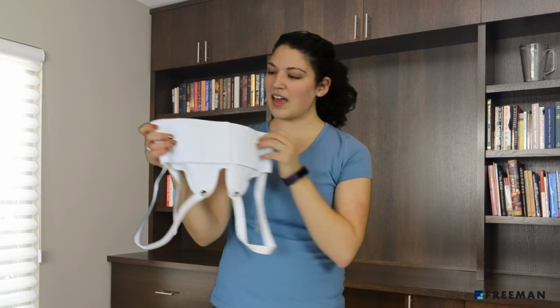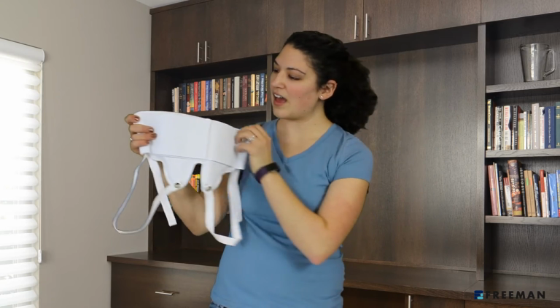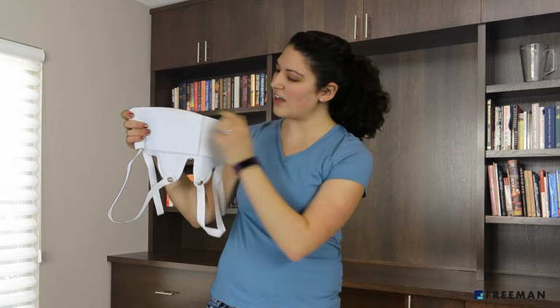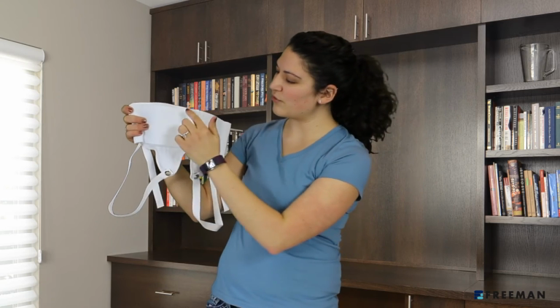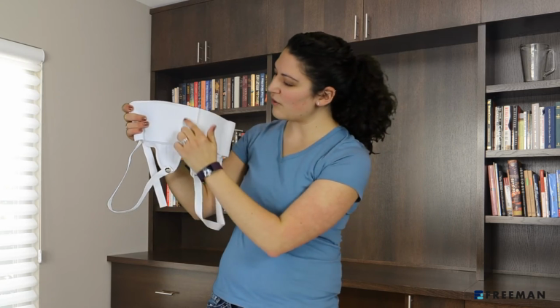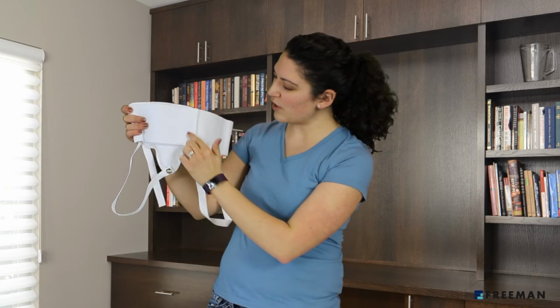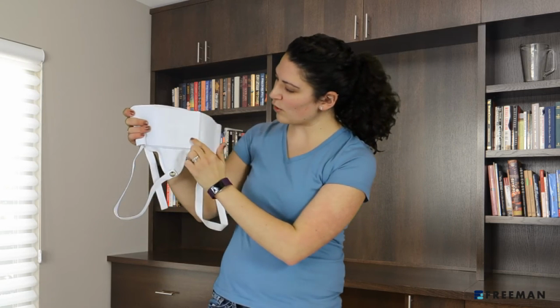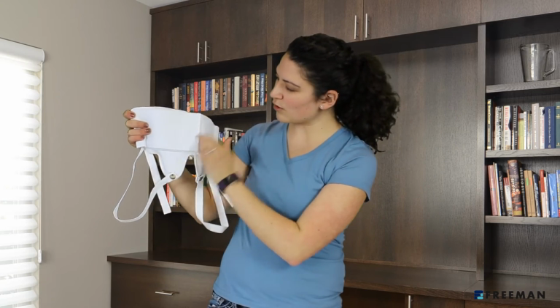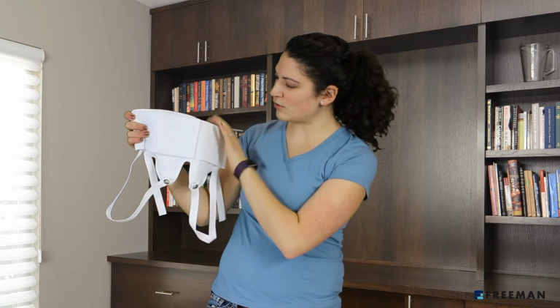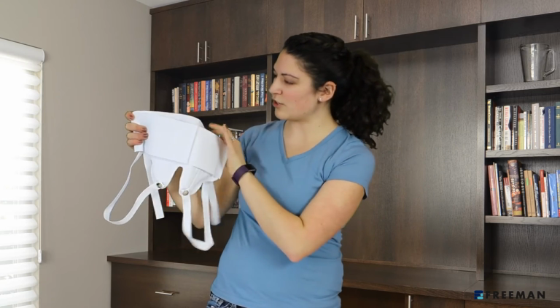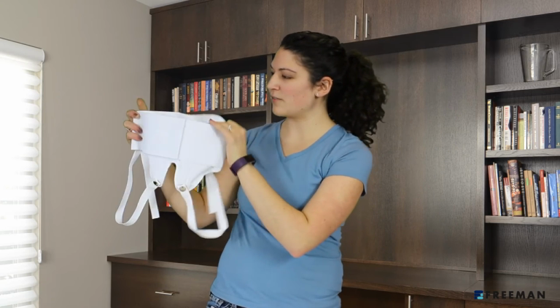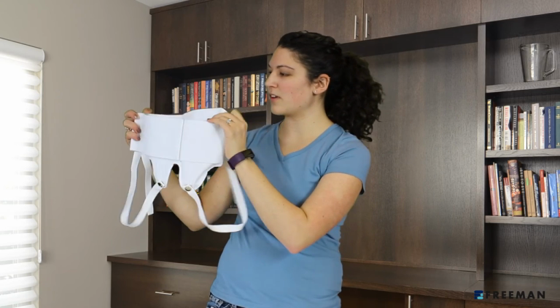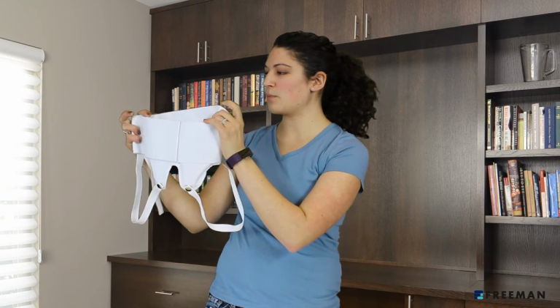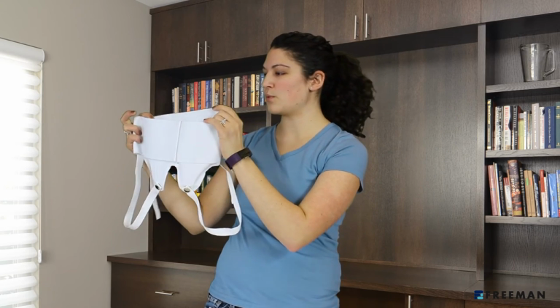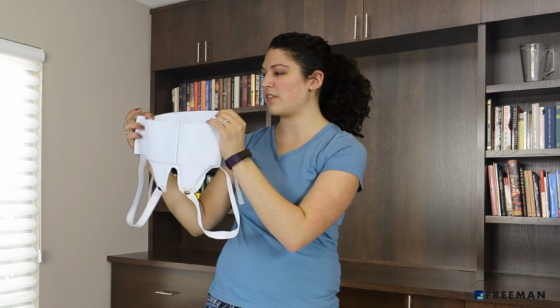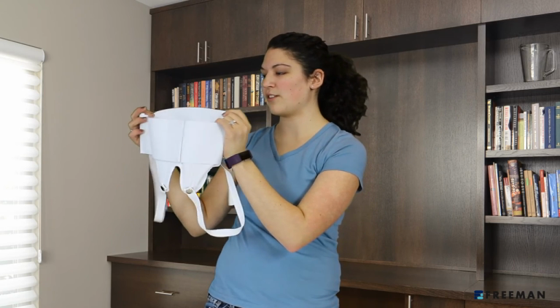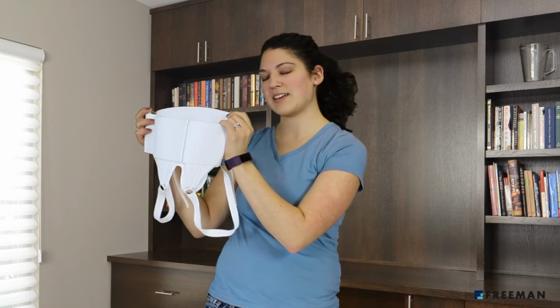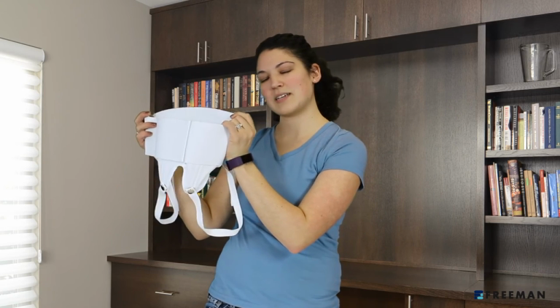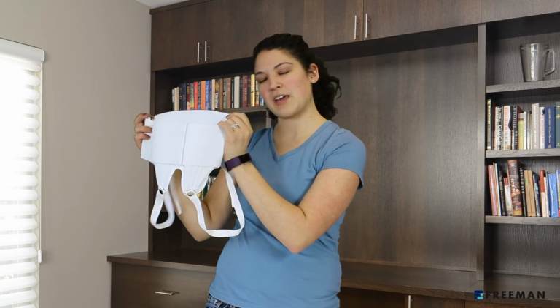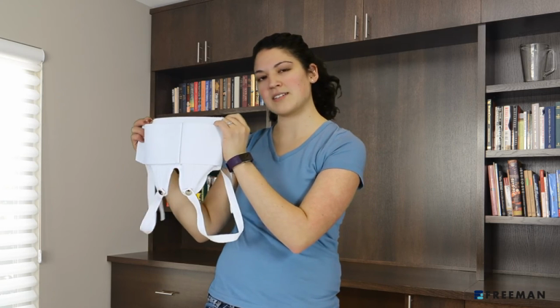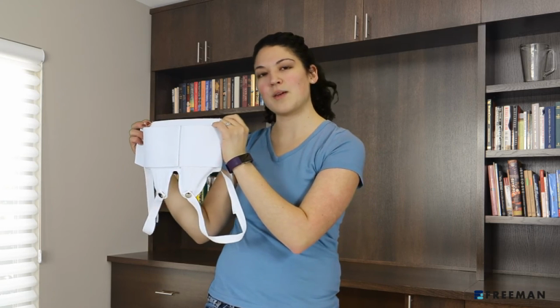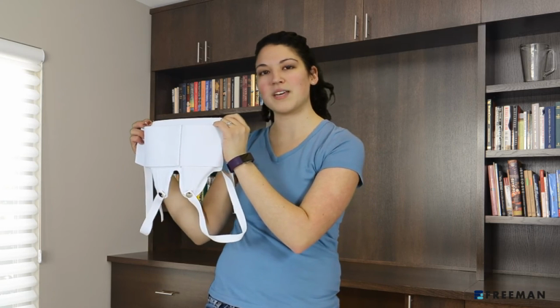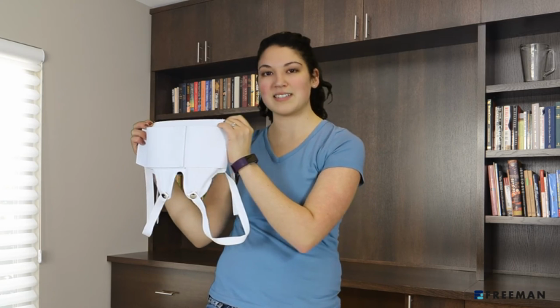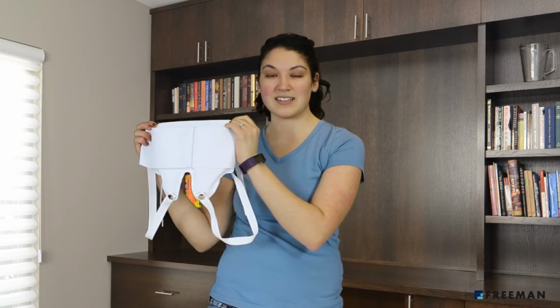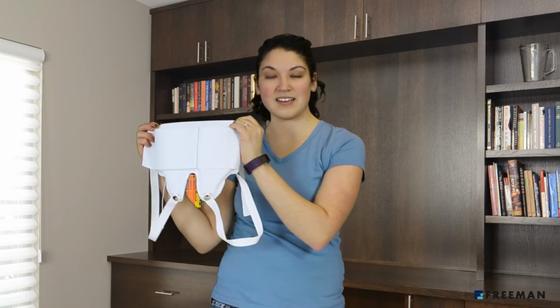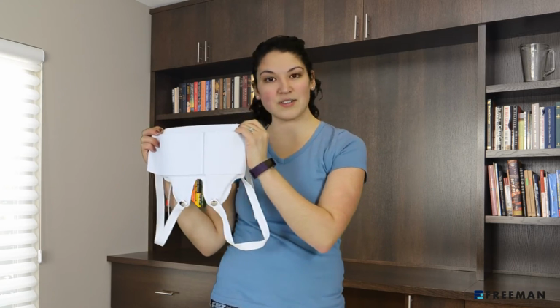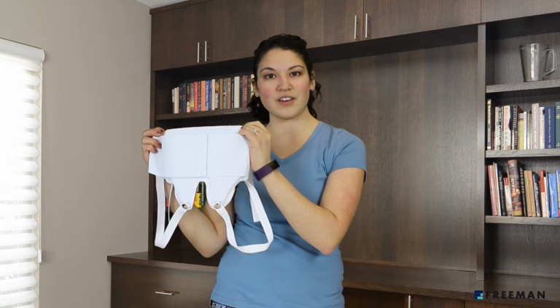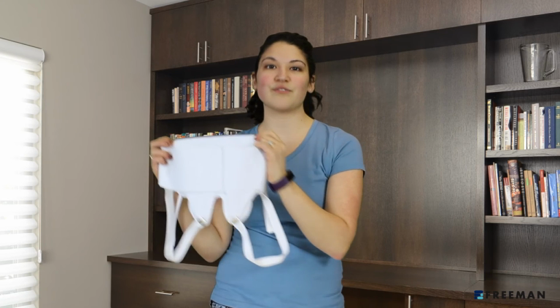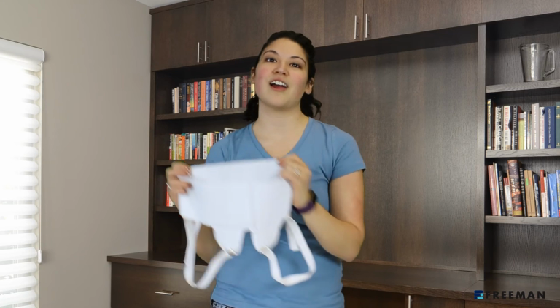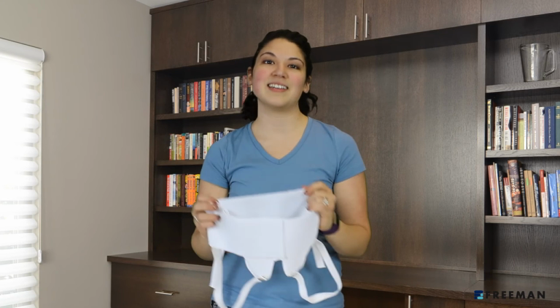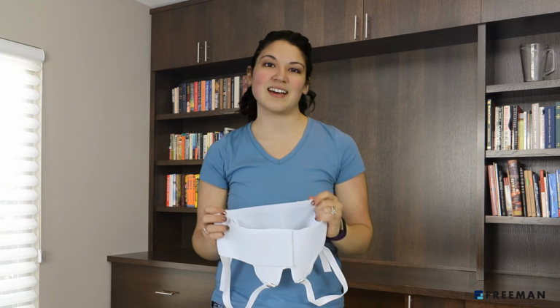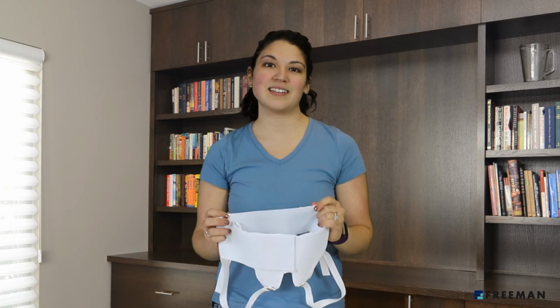And the front Velcro closure, coupled with the elastic band, makes this an easy fit for any size.